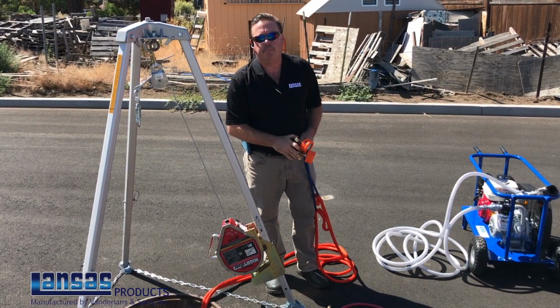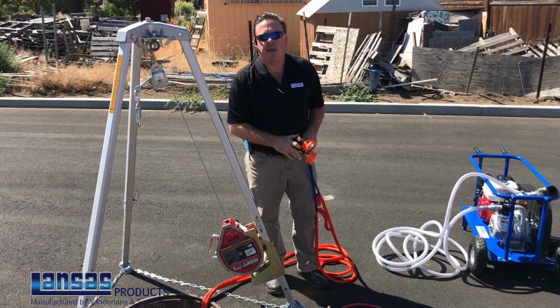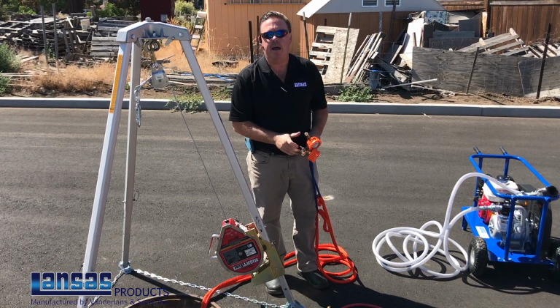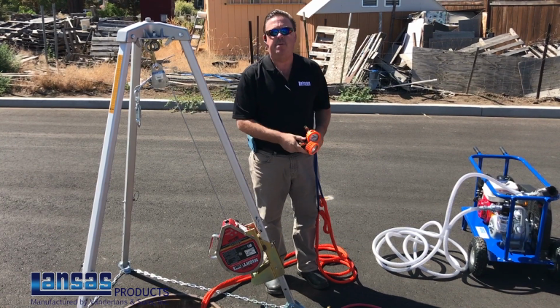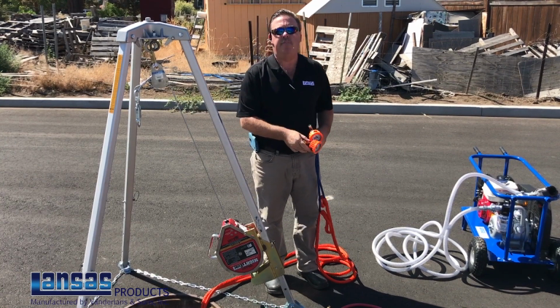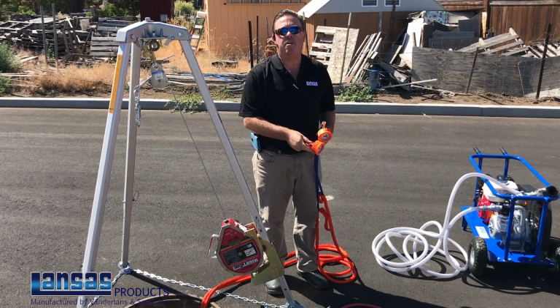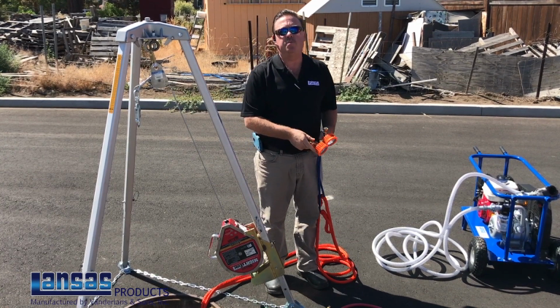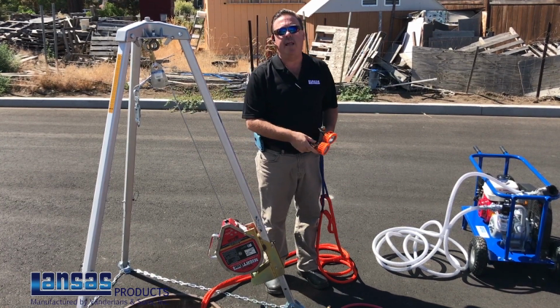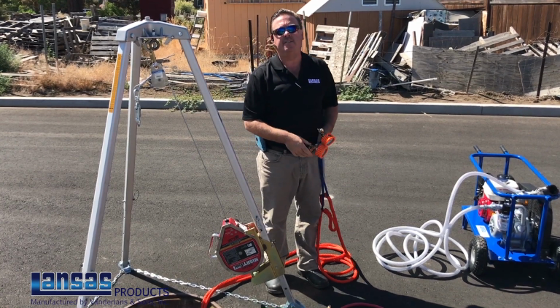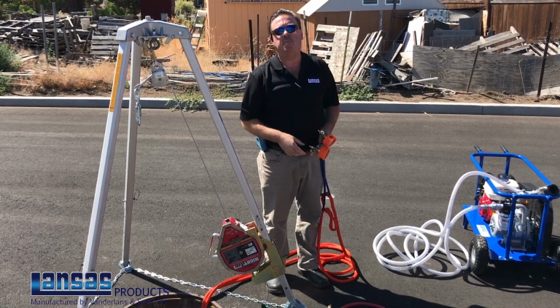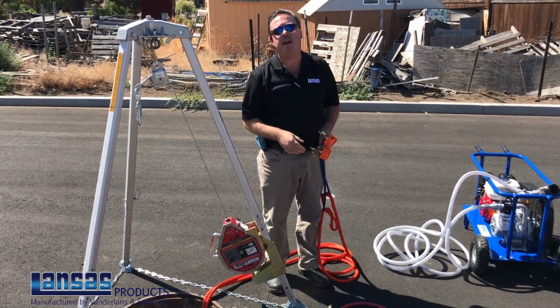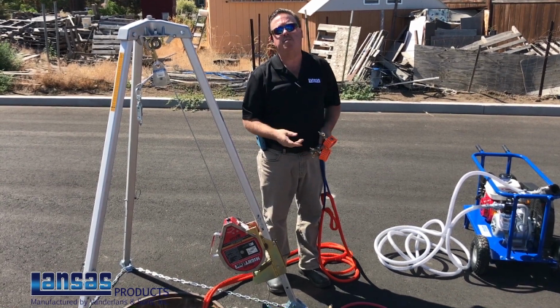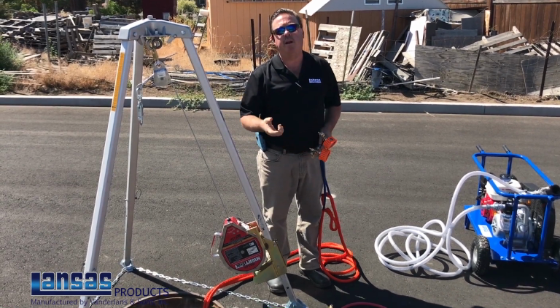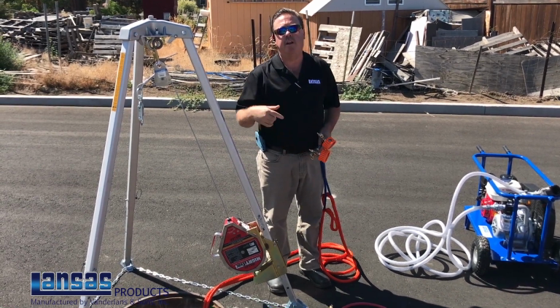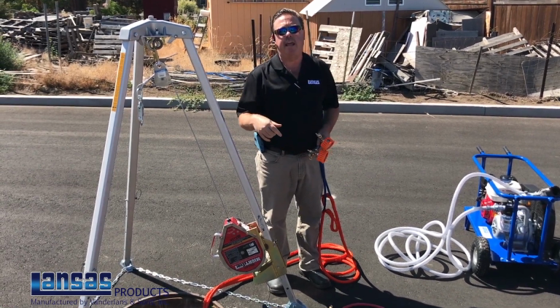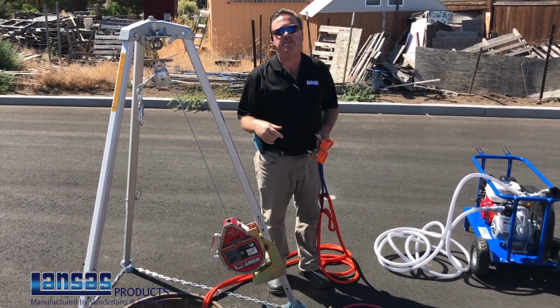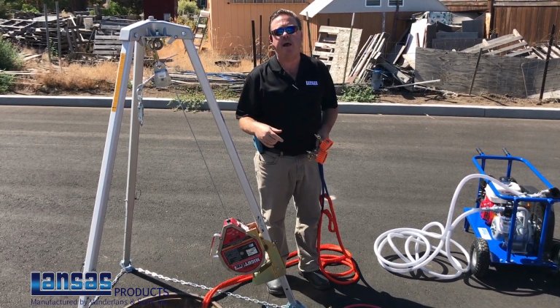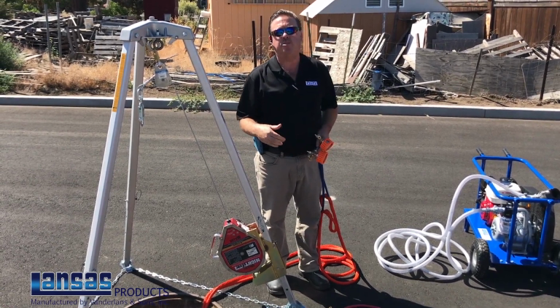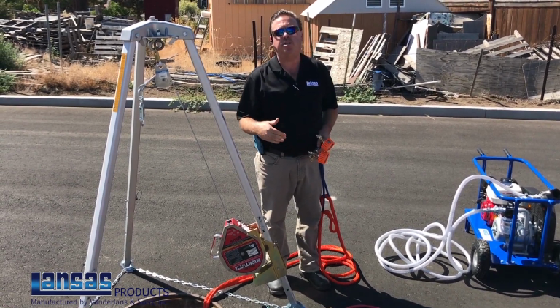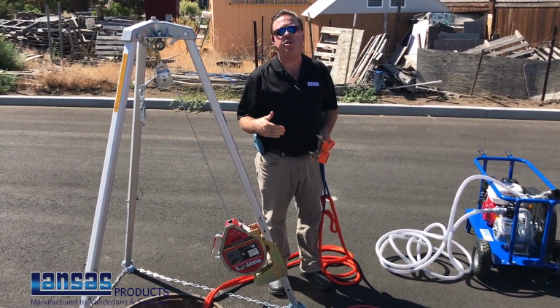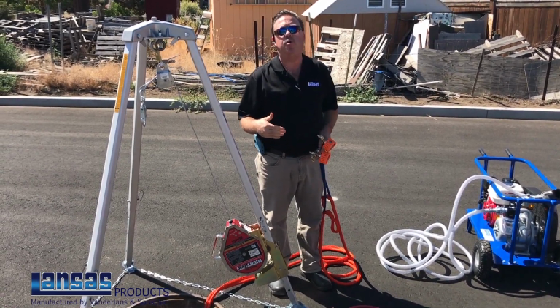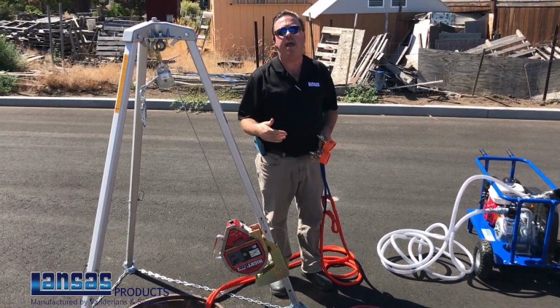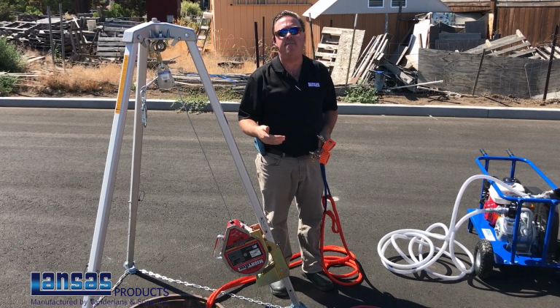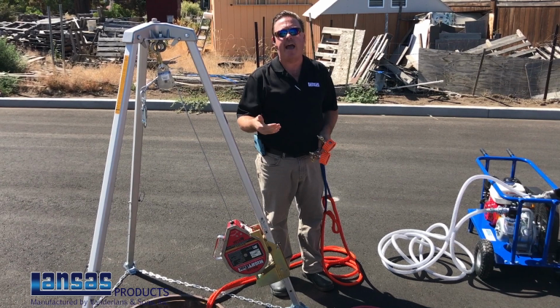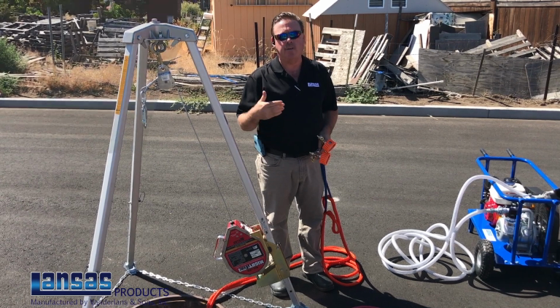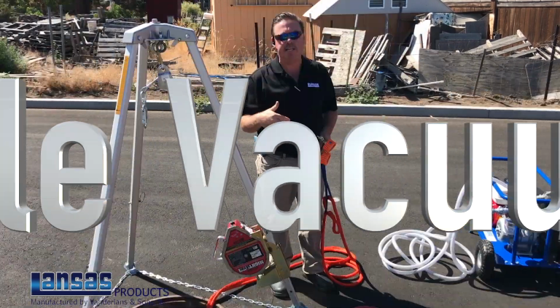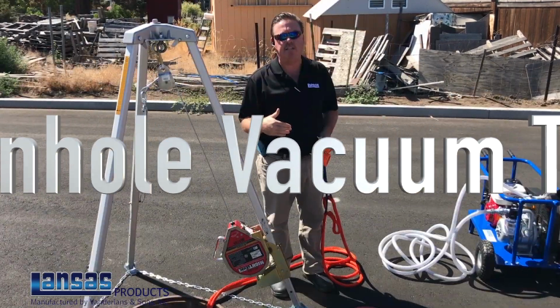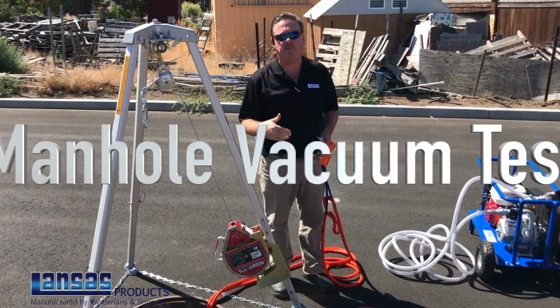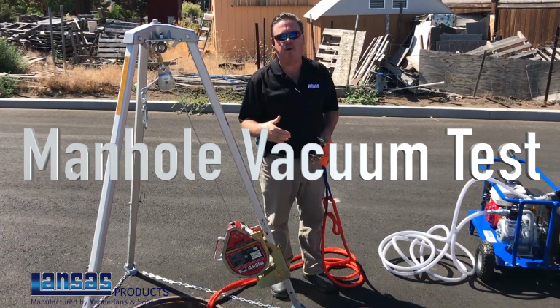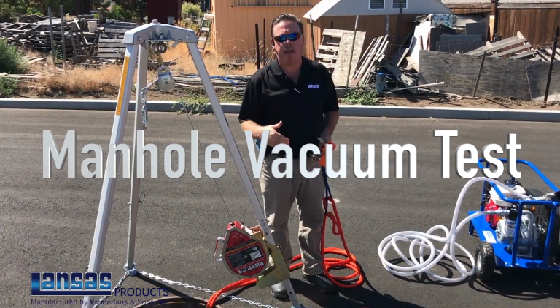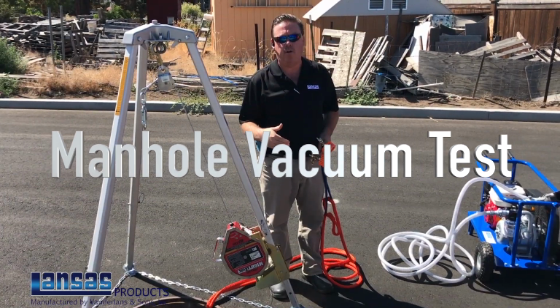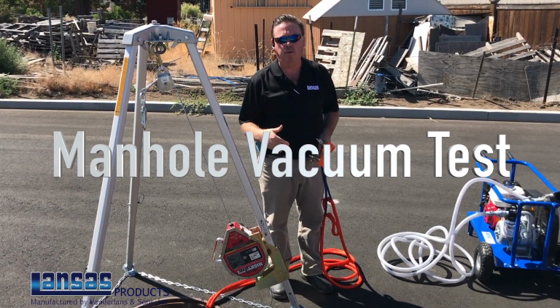Hi, I'm Dave Curtis with Lances Products. We're here today to actually show a vacuum test for a manhole.